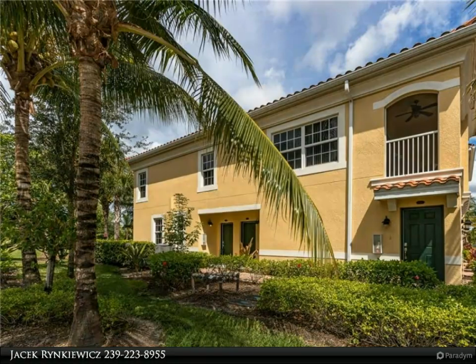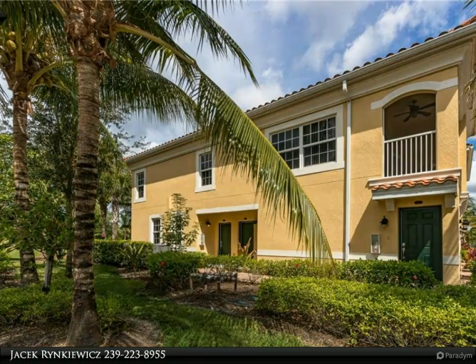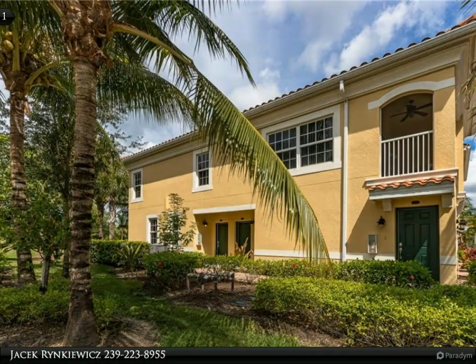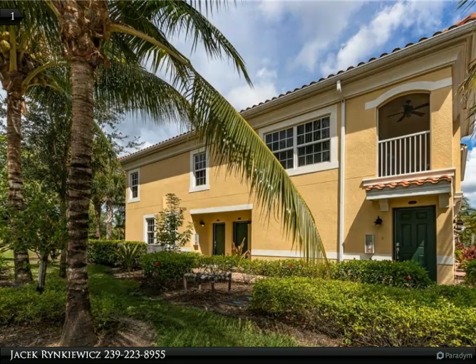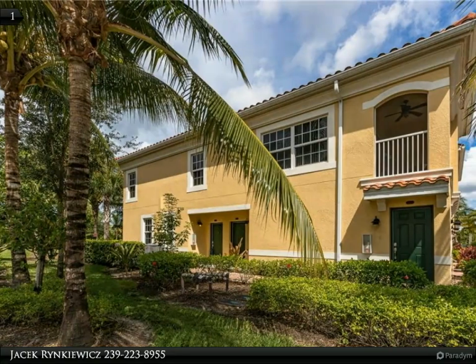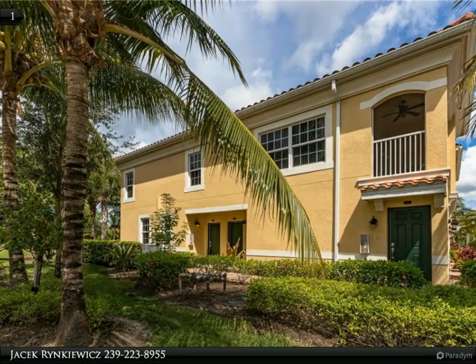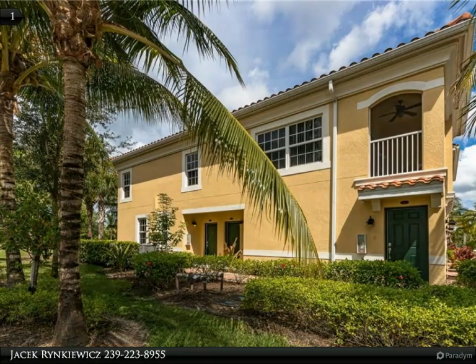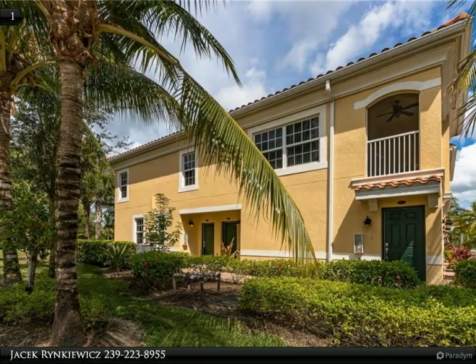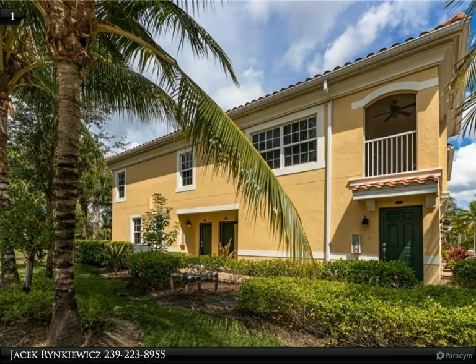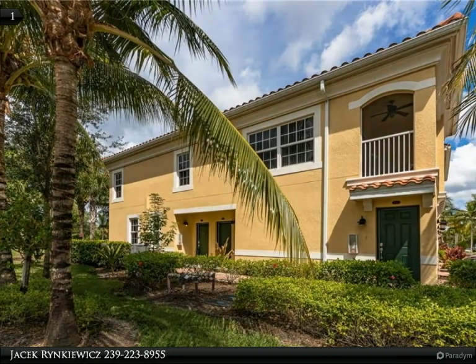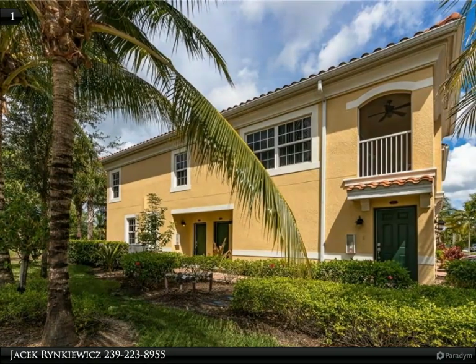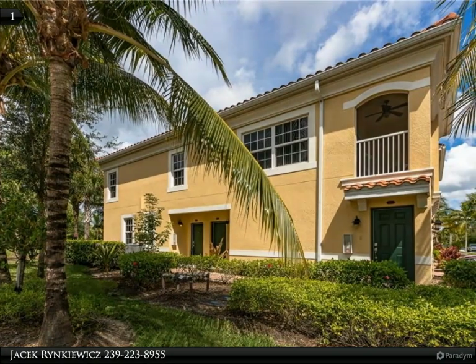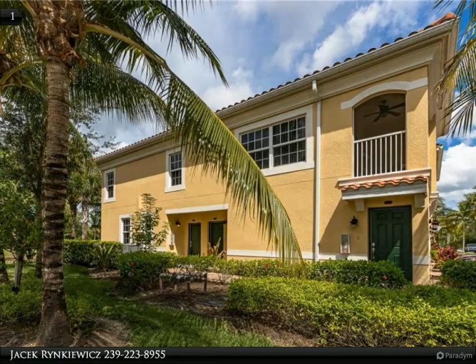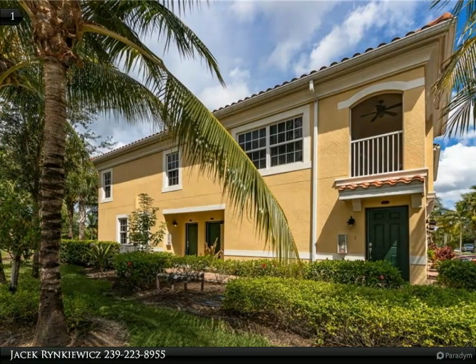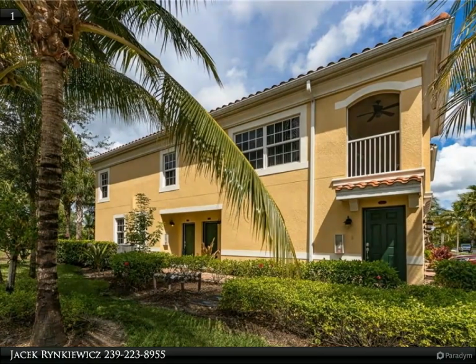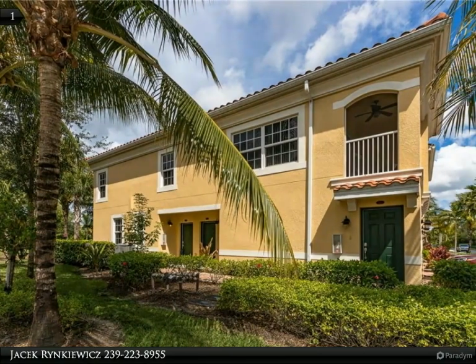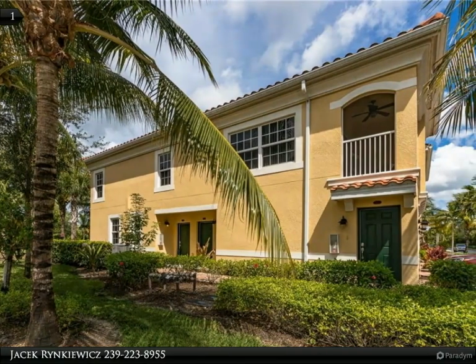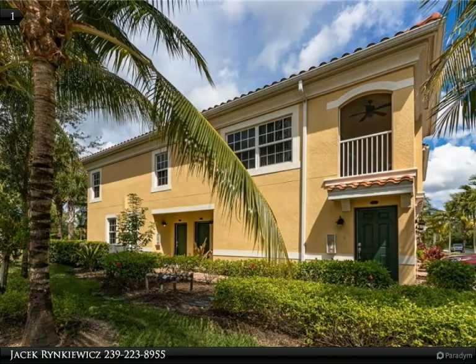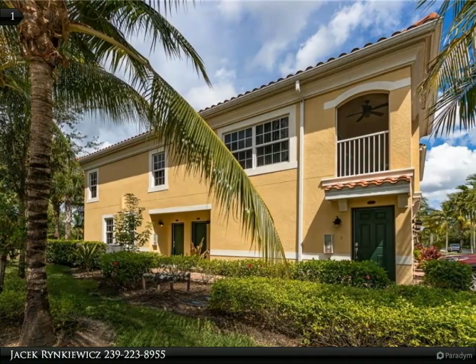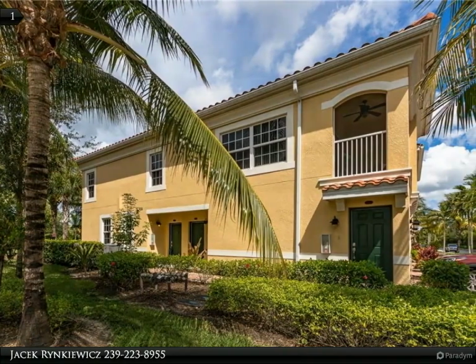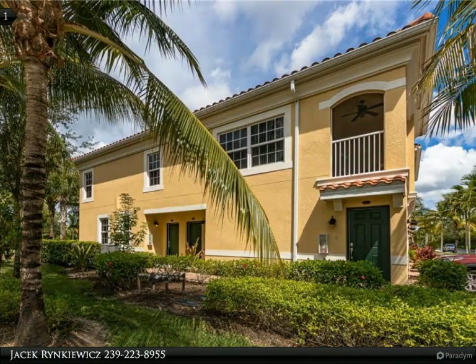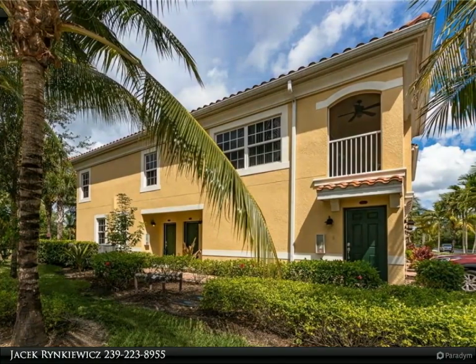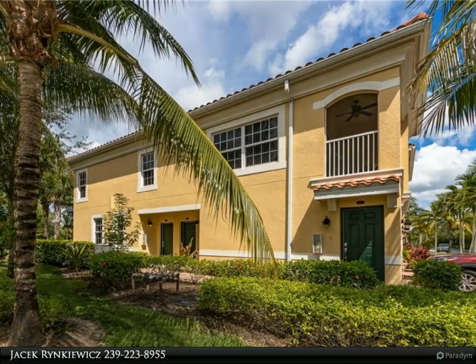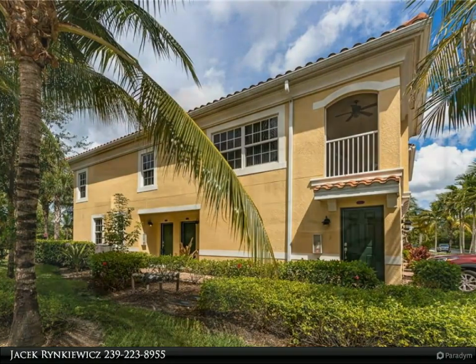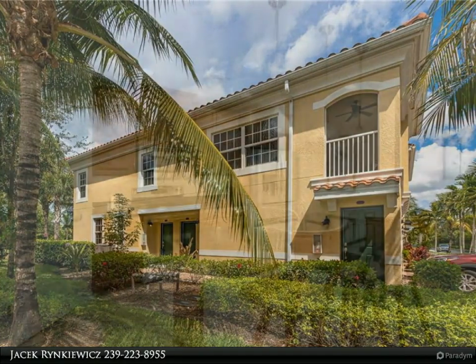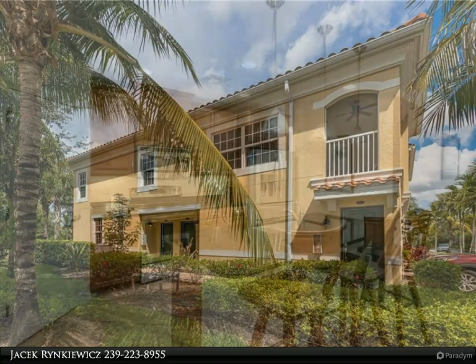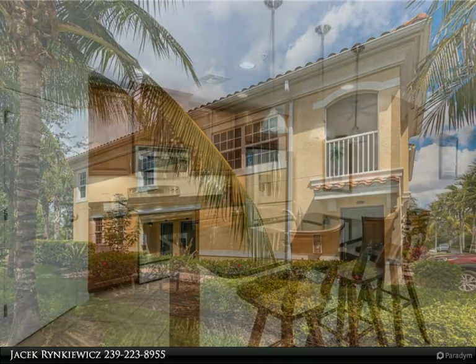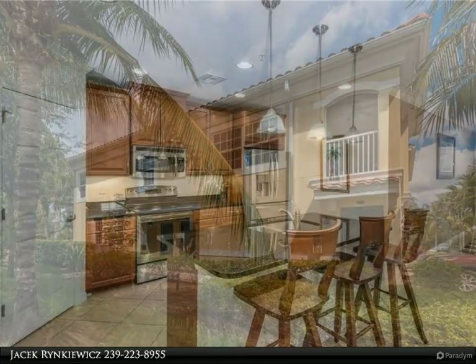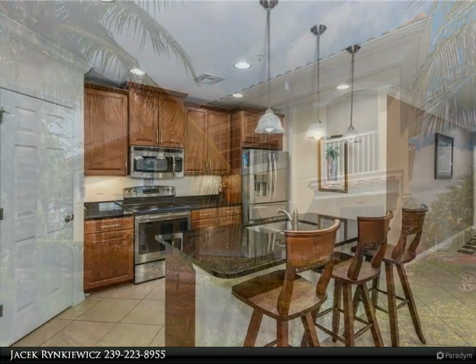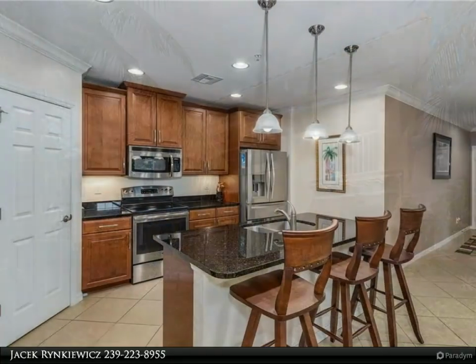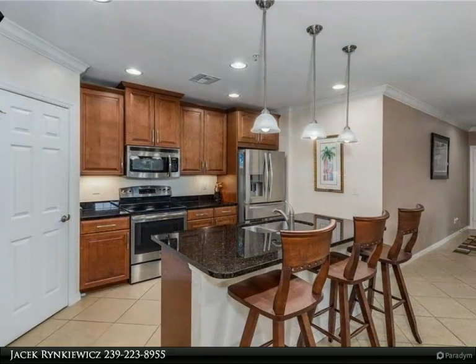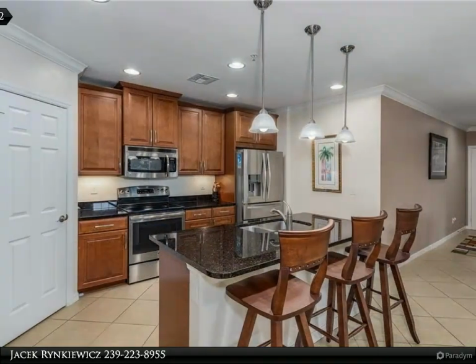Meticulously maintained 2 bedrooms plus den, 2 bathrooms Osprey model condo with oversized garage is offered for sale.